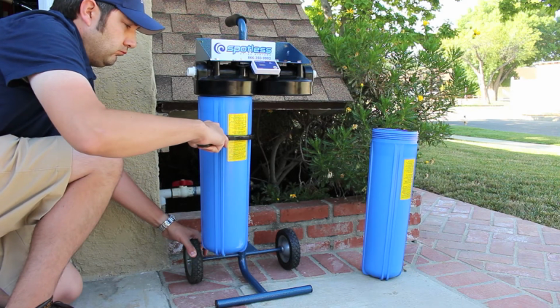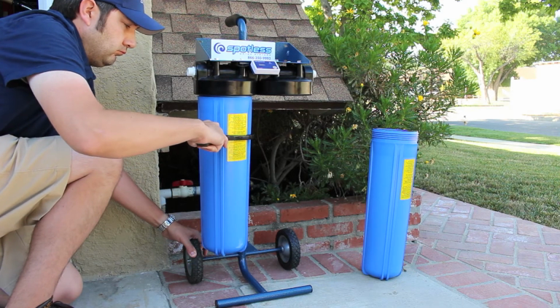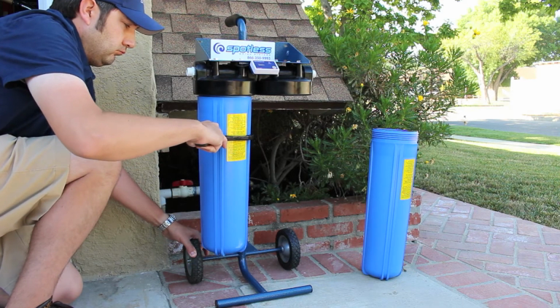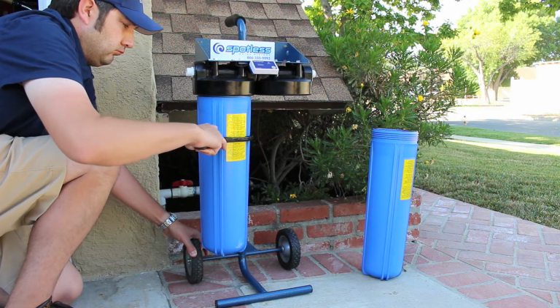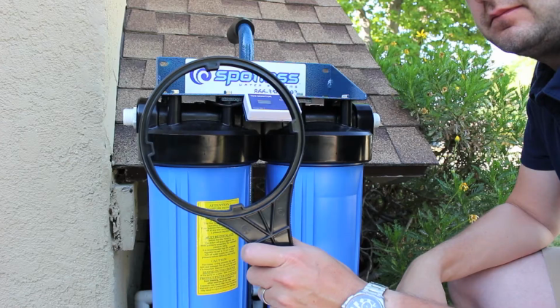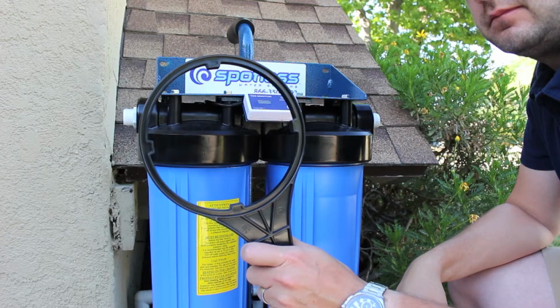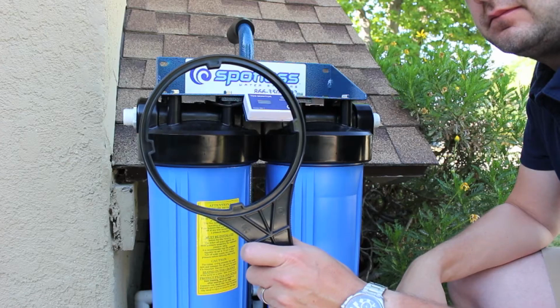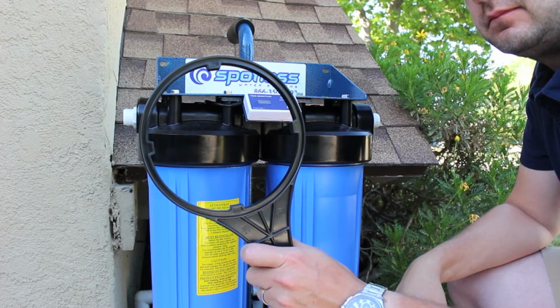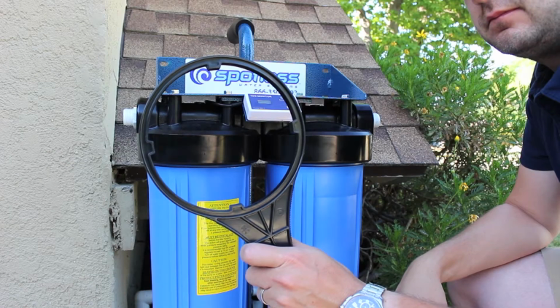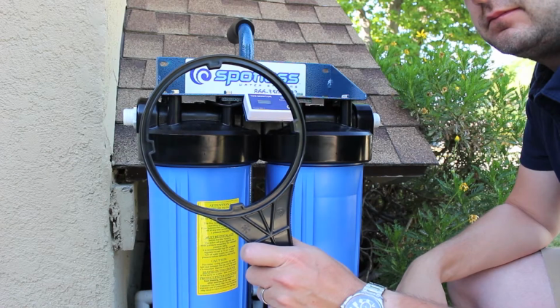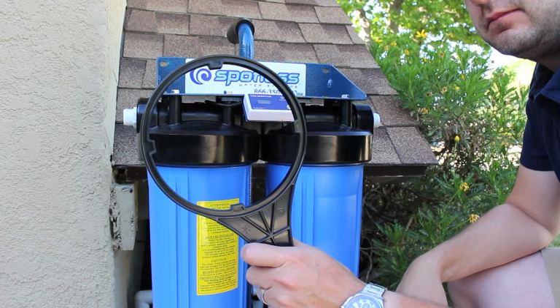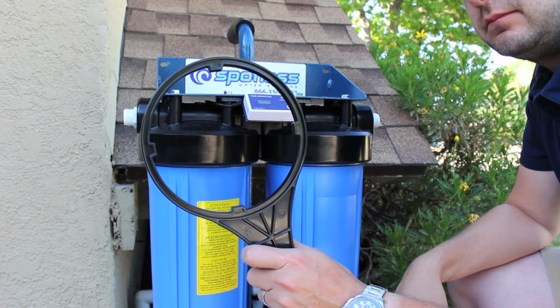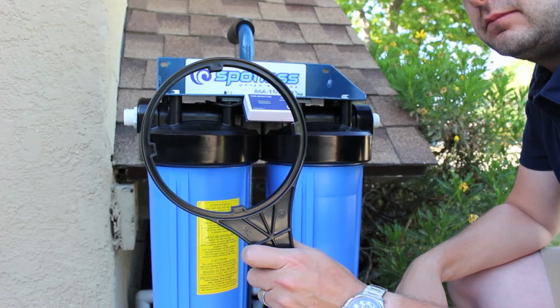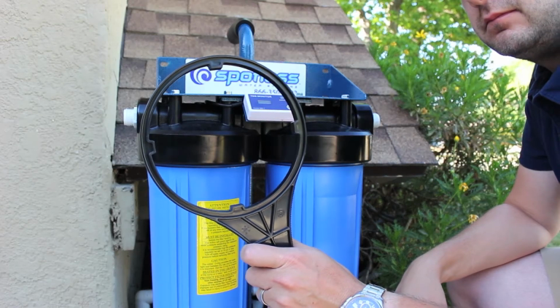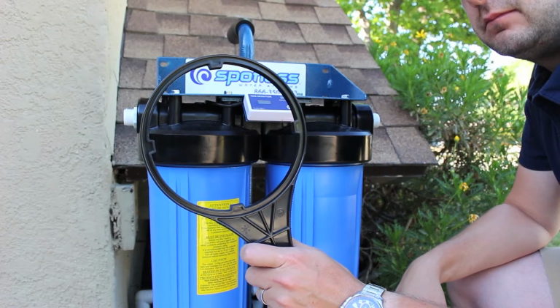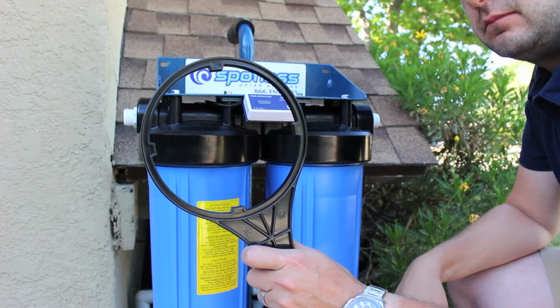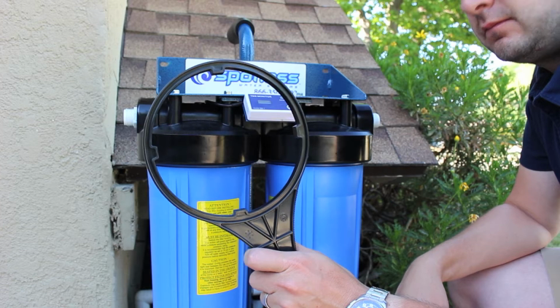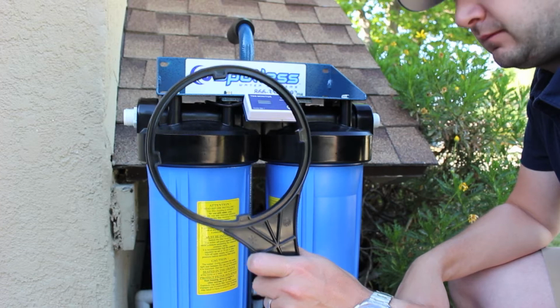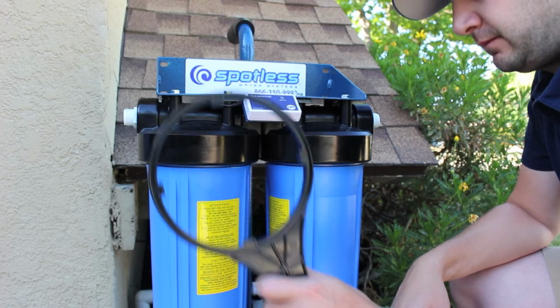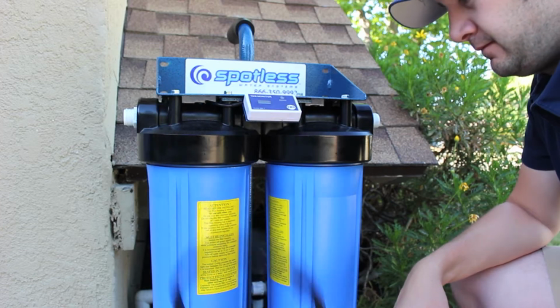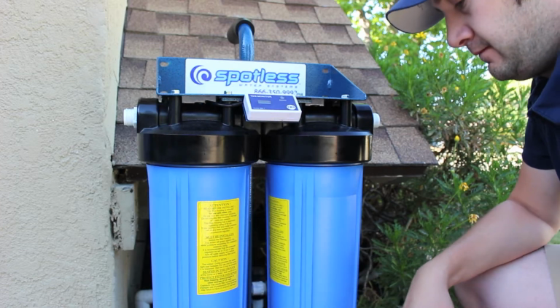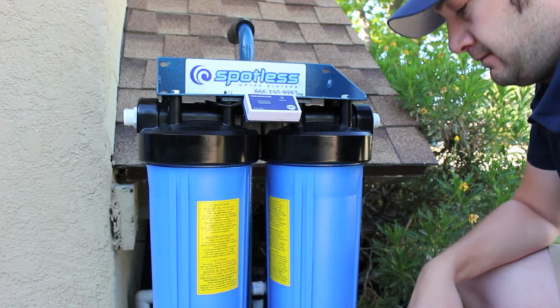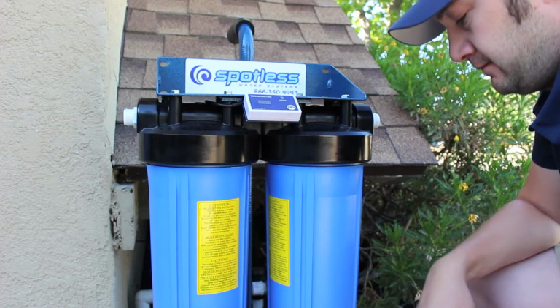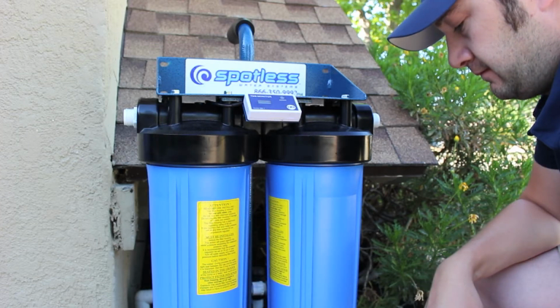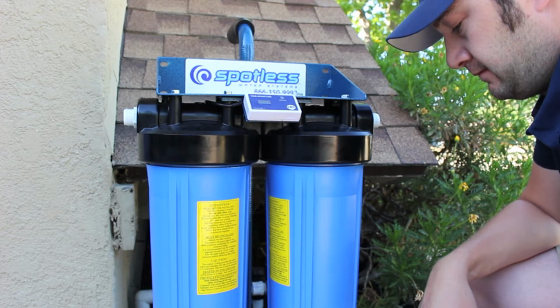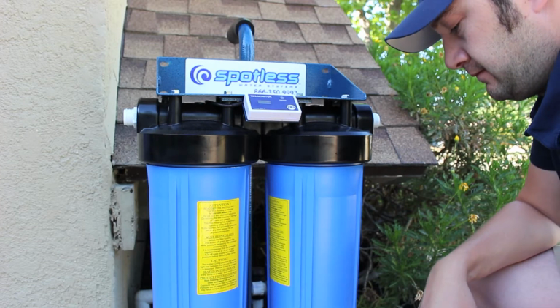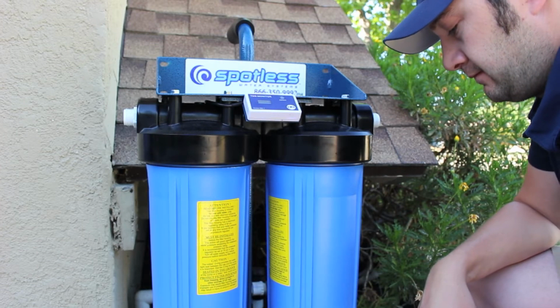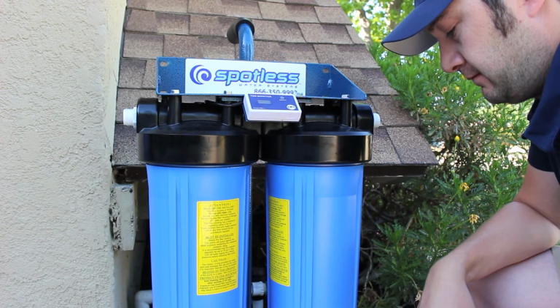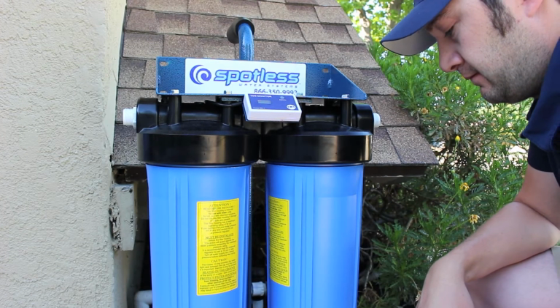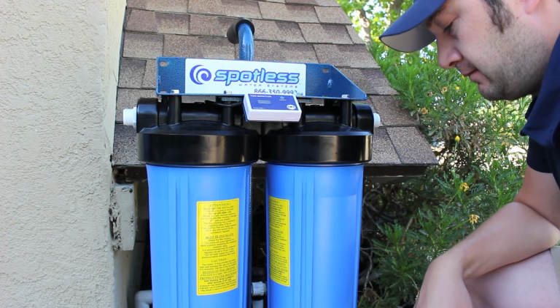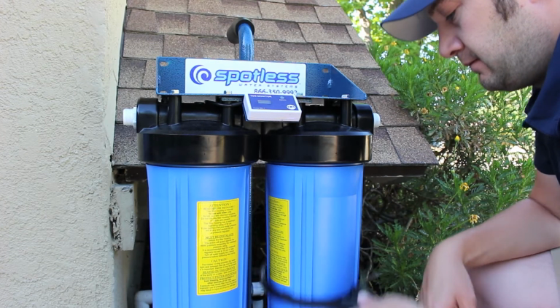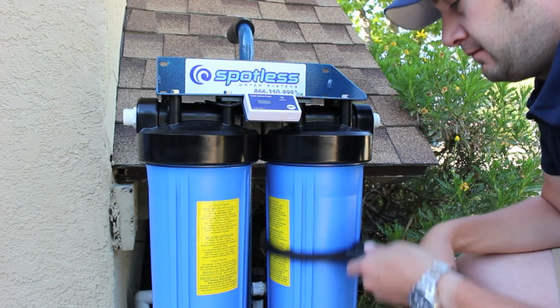Connect the braided wire hose to your water supply and a water hose to the out end of the Spotless Water System.